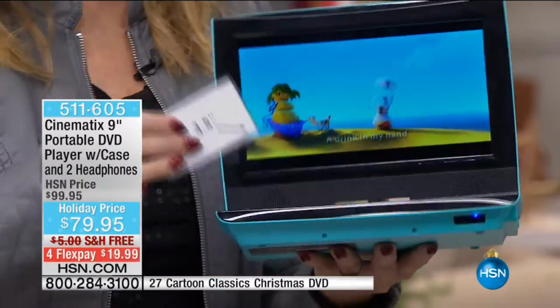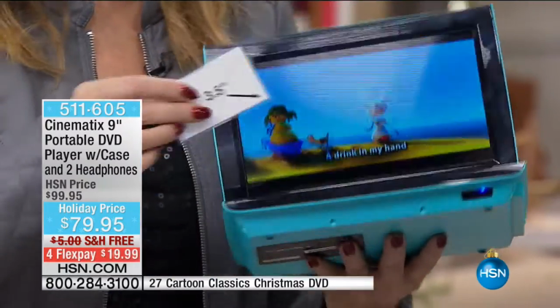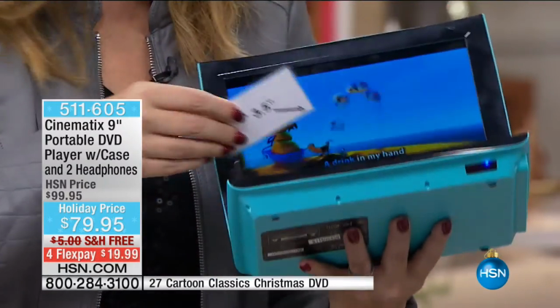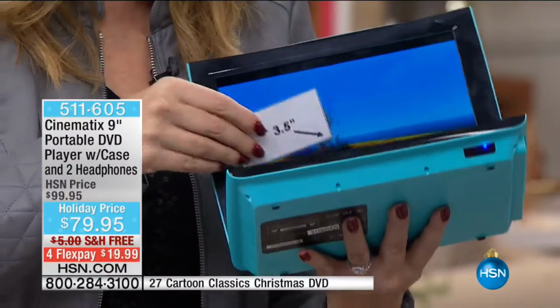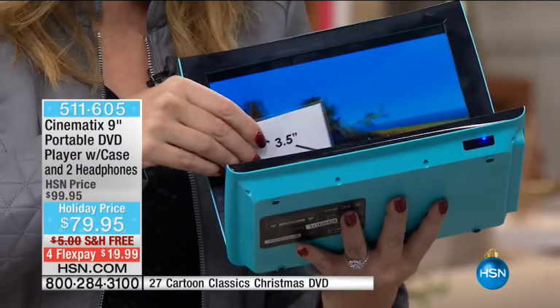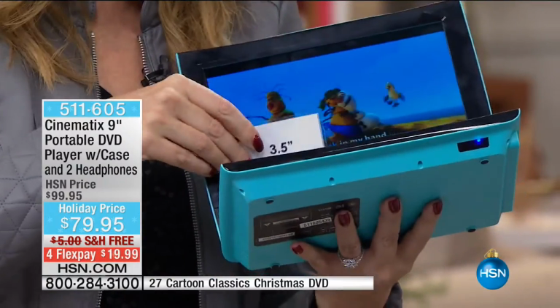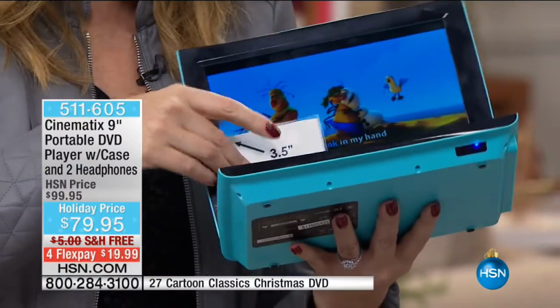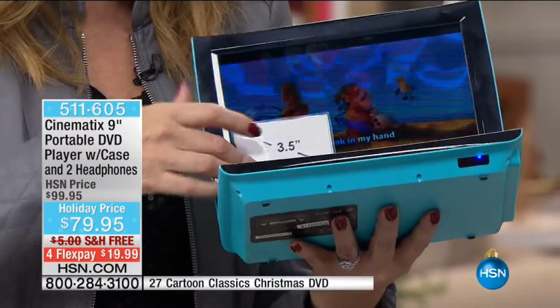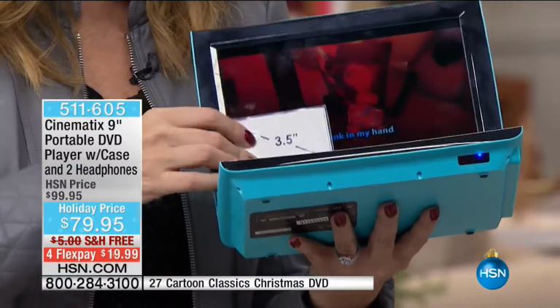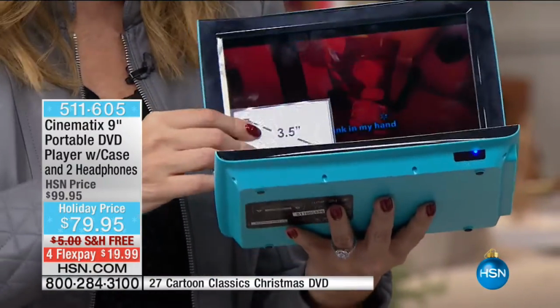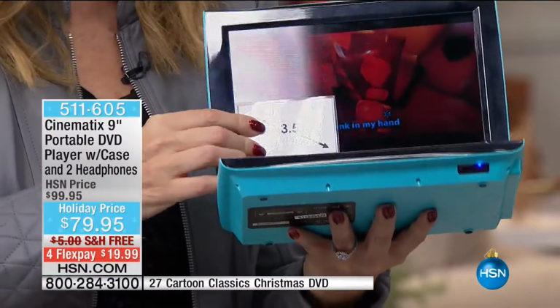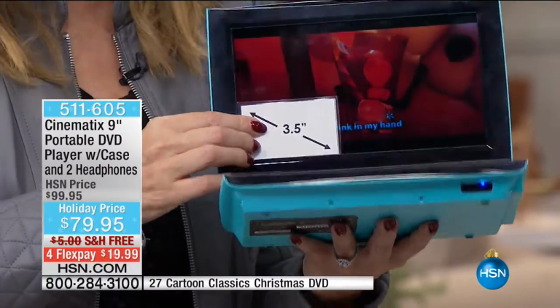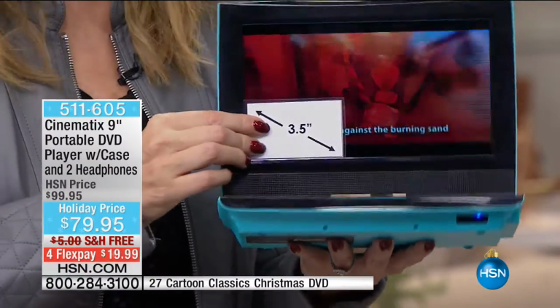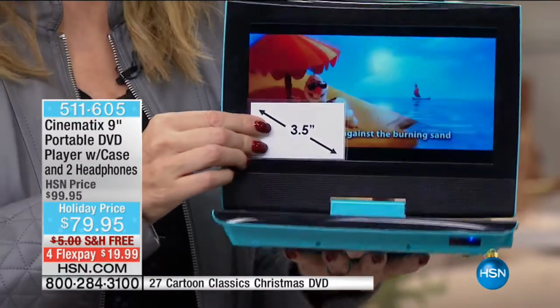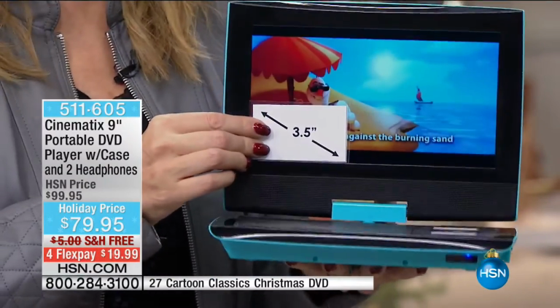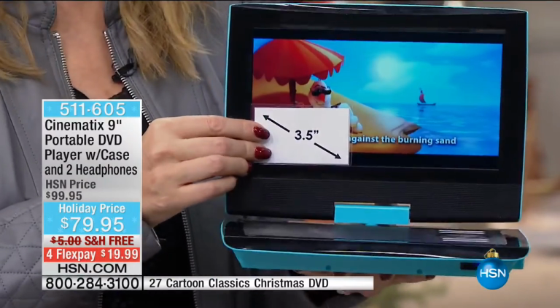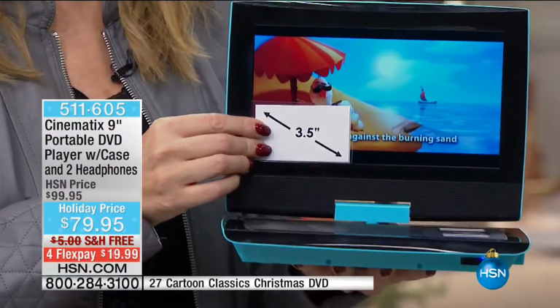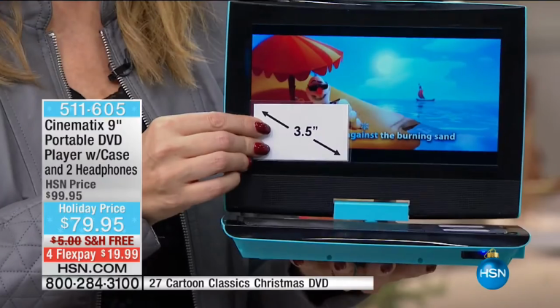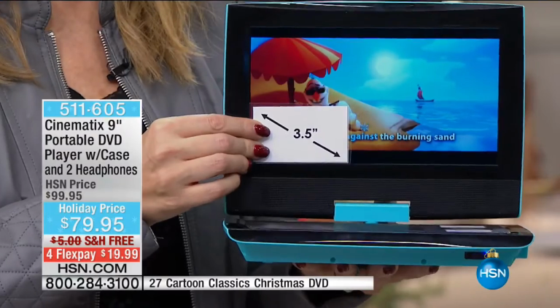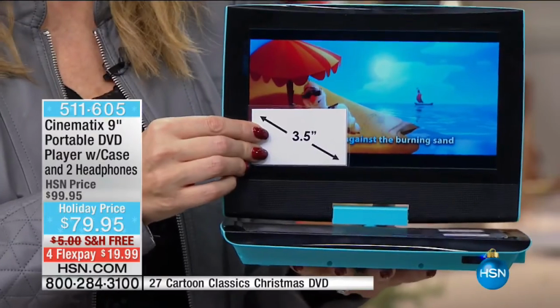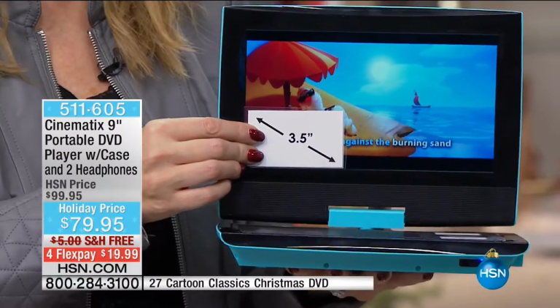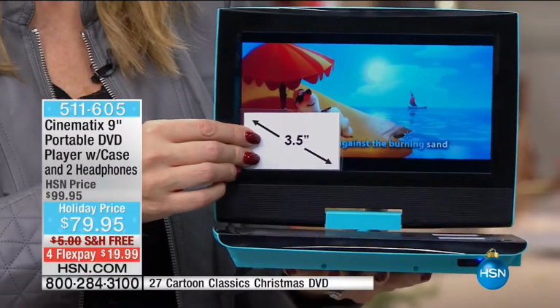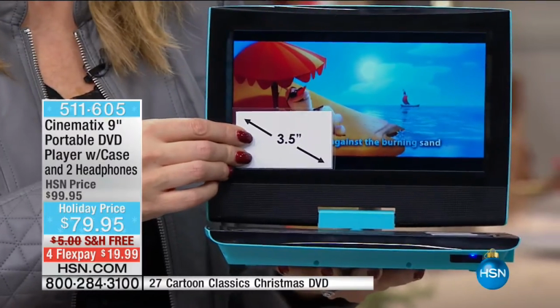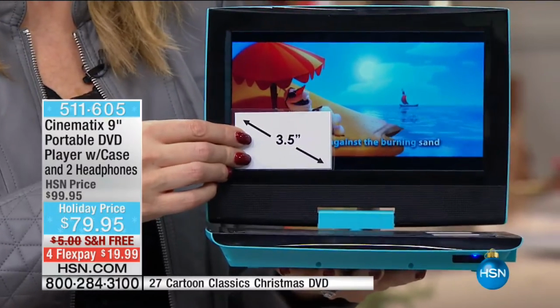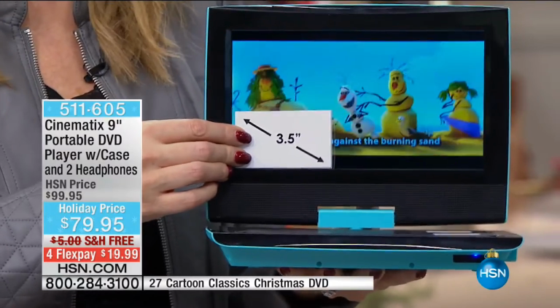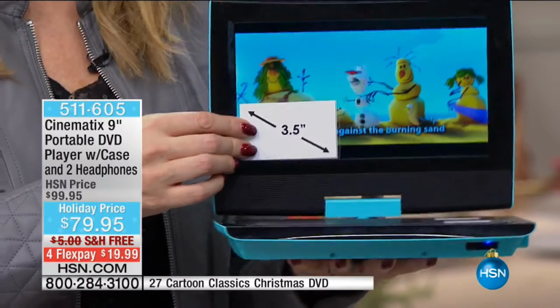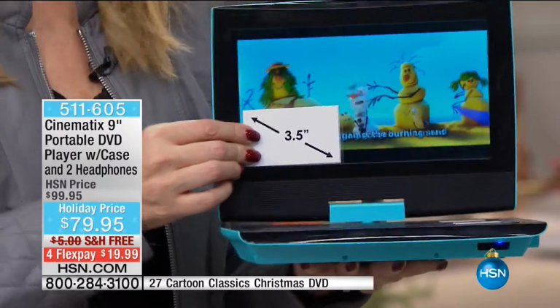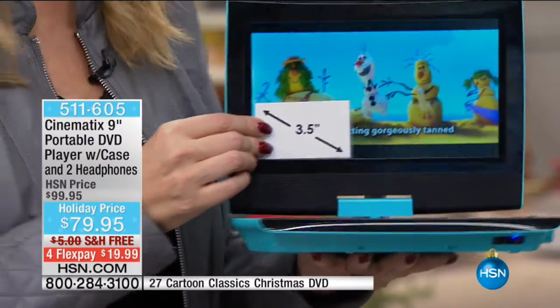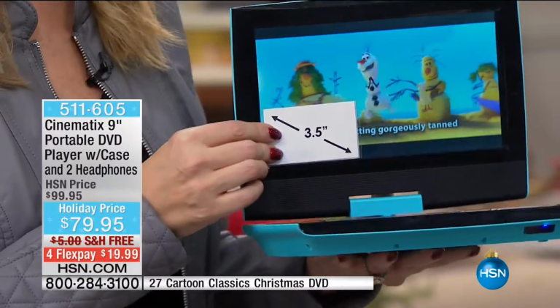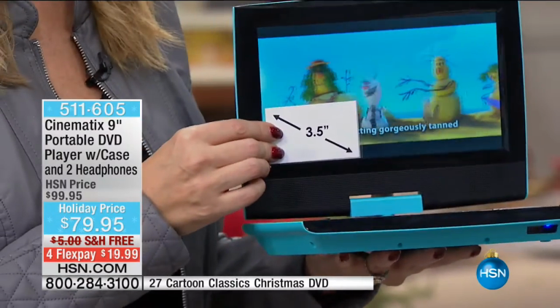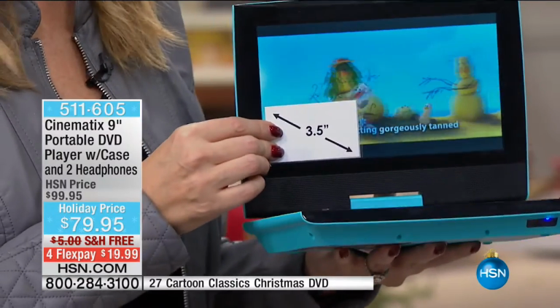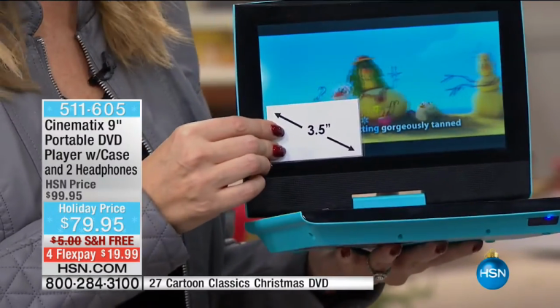And this is the big one — this is that nice, big, gorgeous, glorious nine-inch screen. And here's what I love about it.